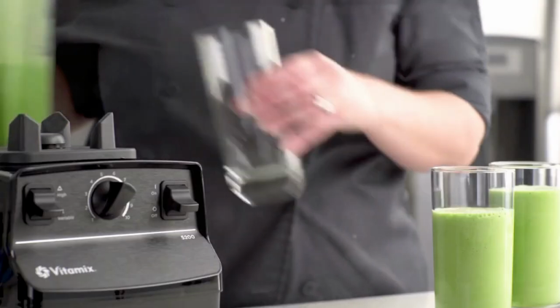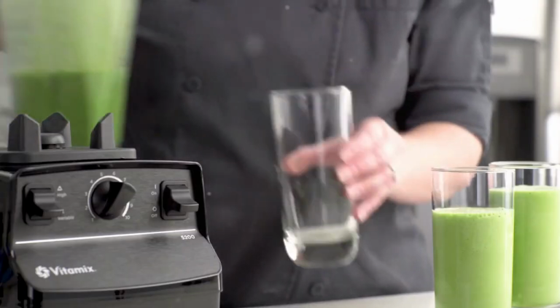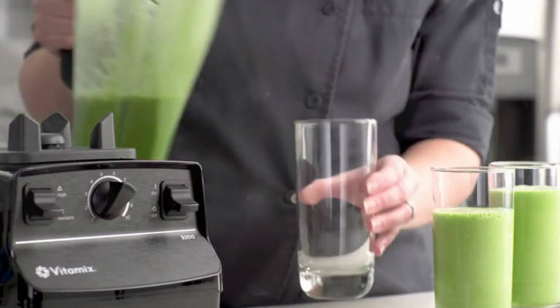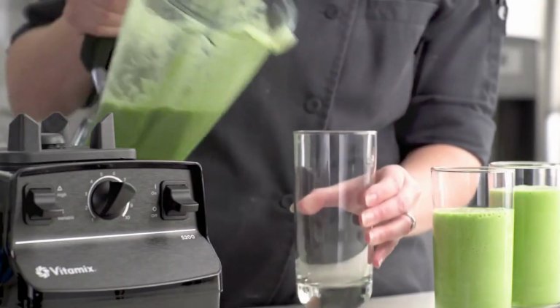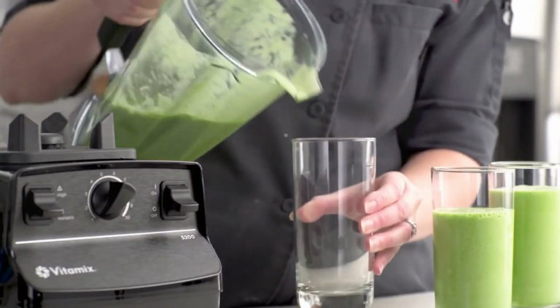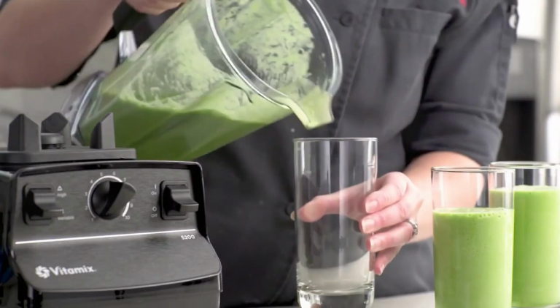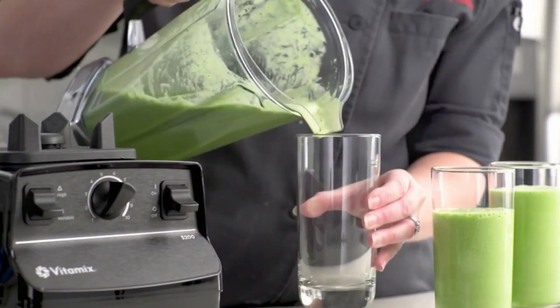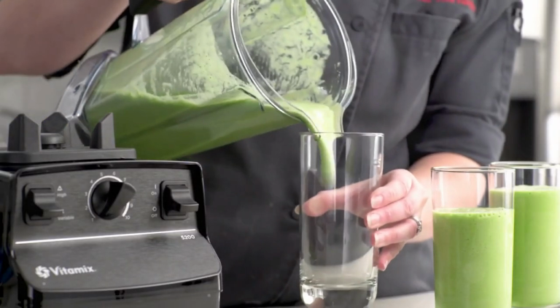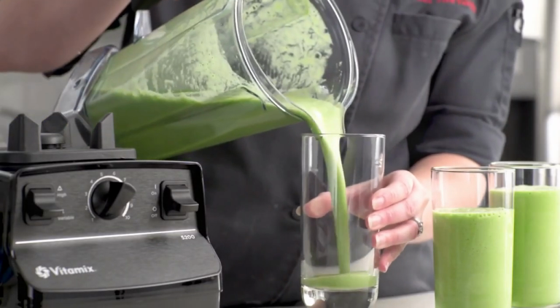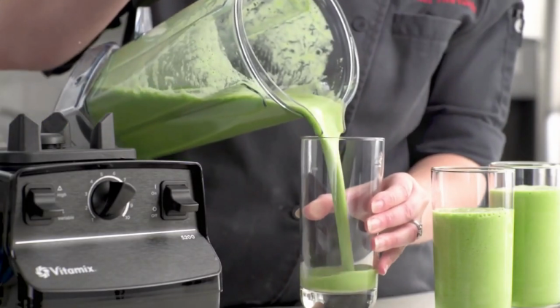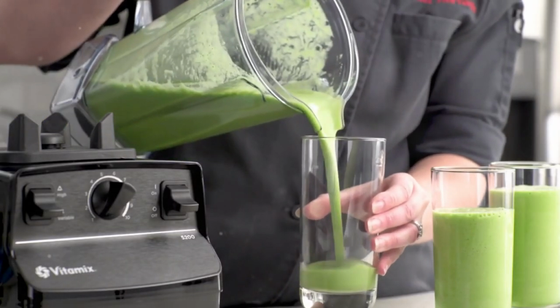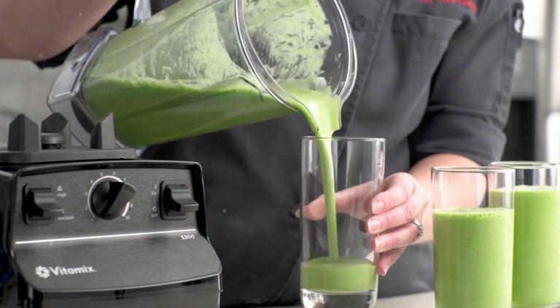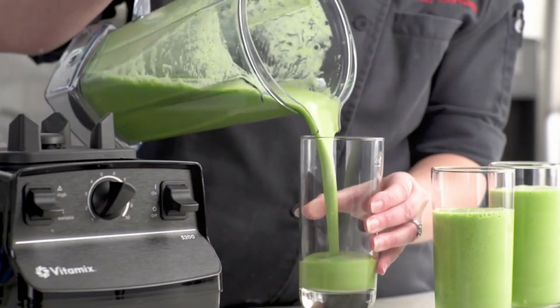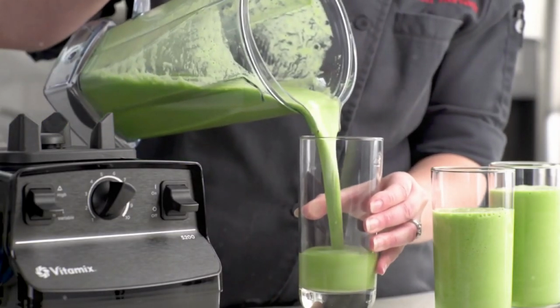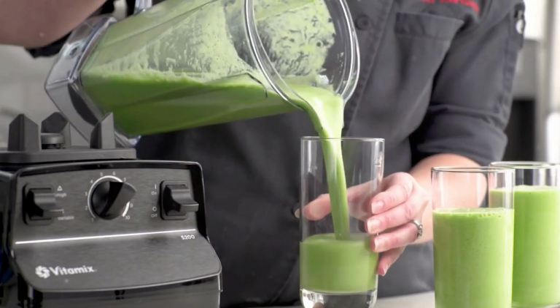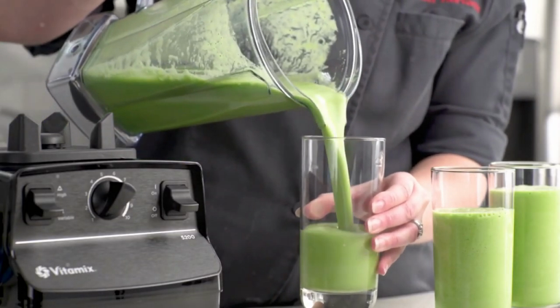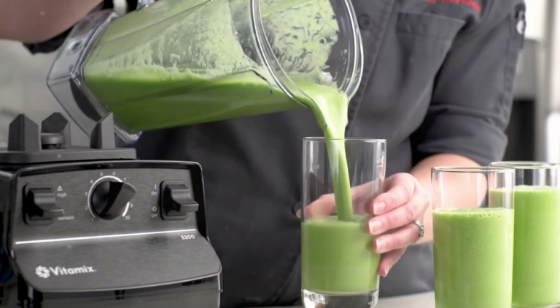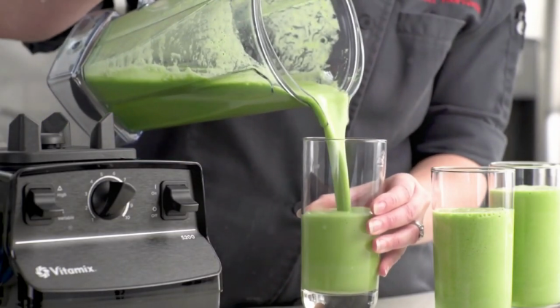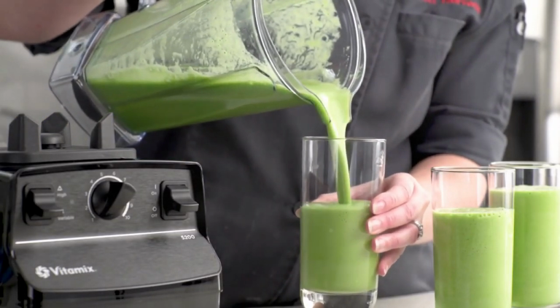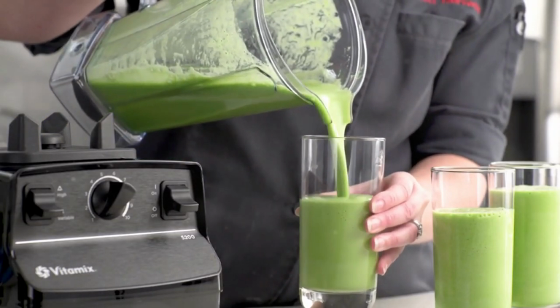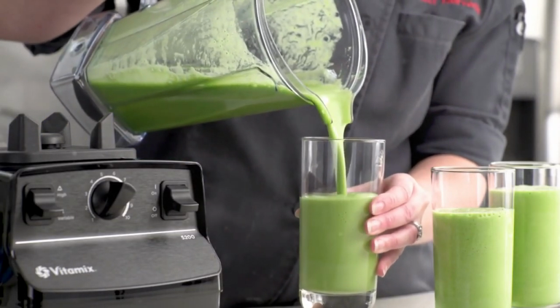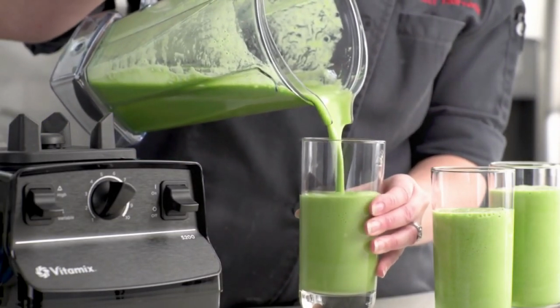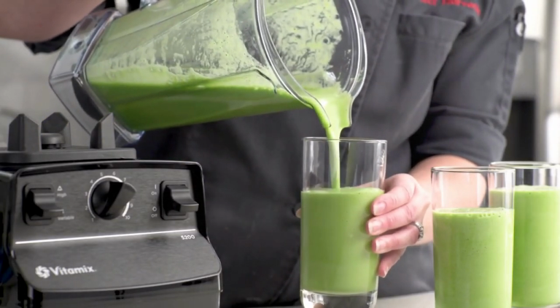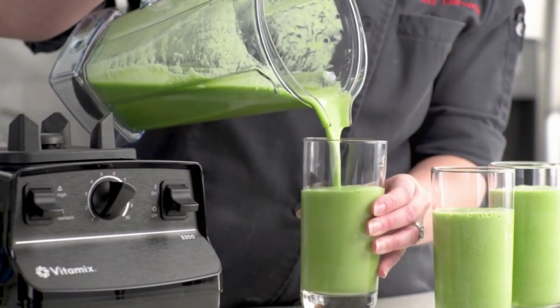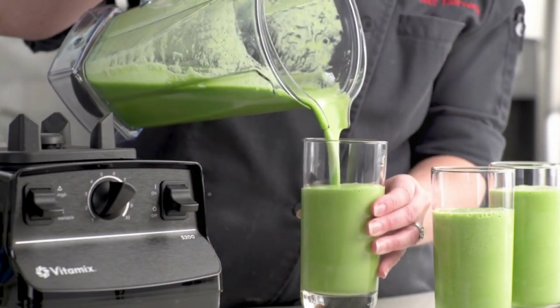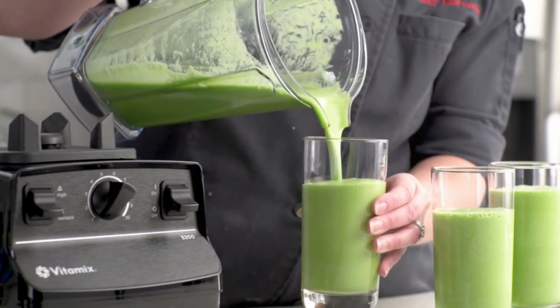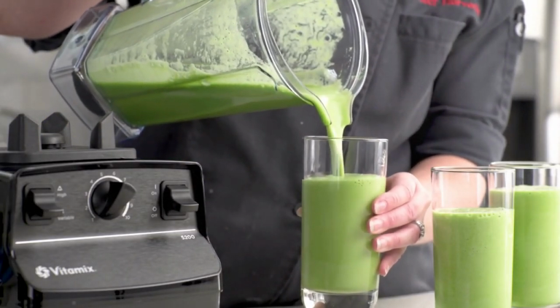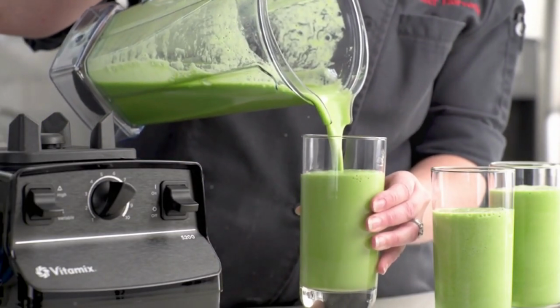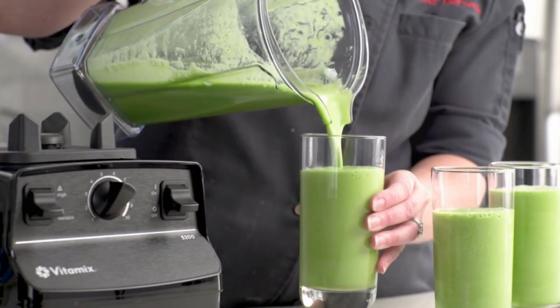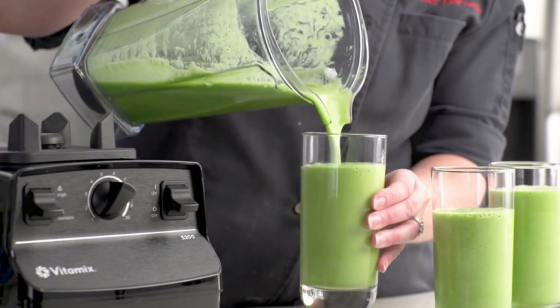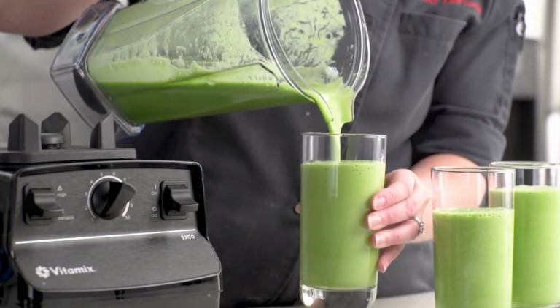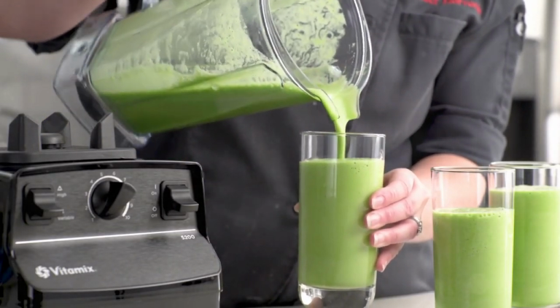Just add a drop of dish soap and warm water, and your Vitamix will clean itself in 30 to 60 seconds.